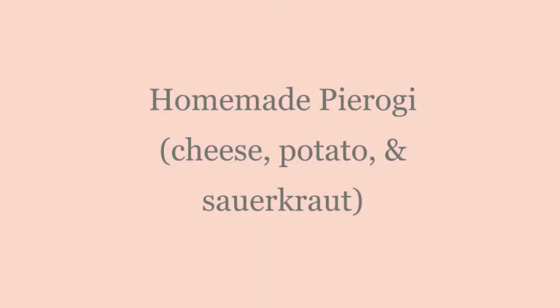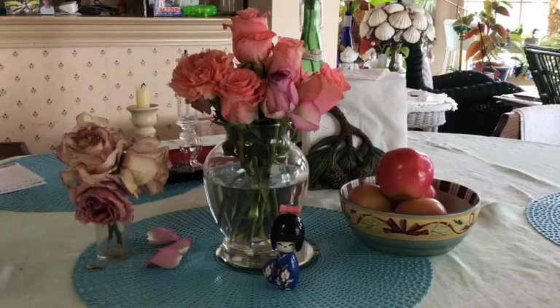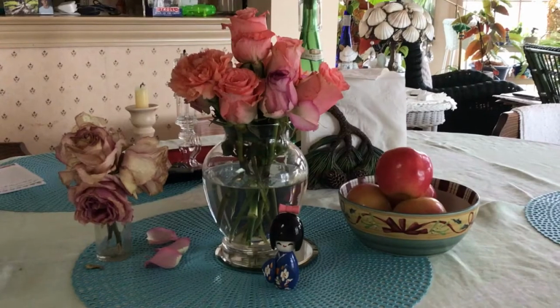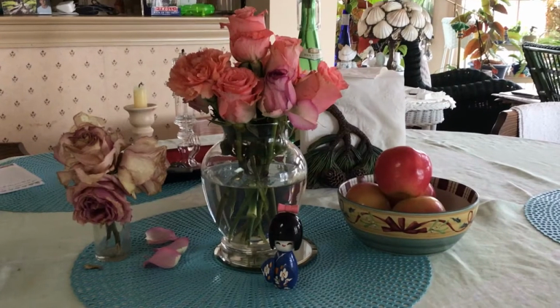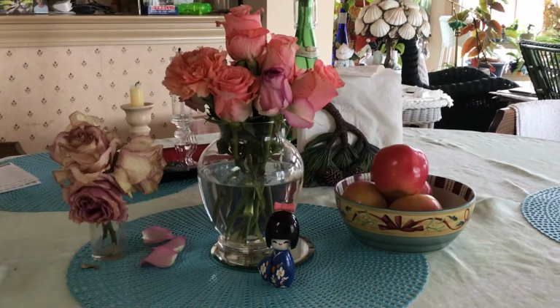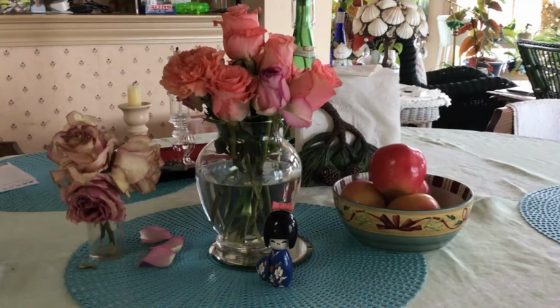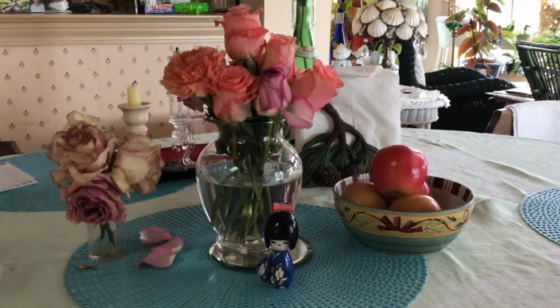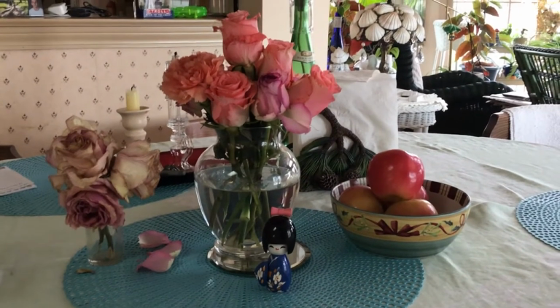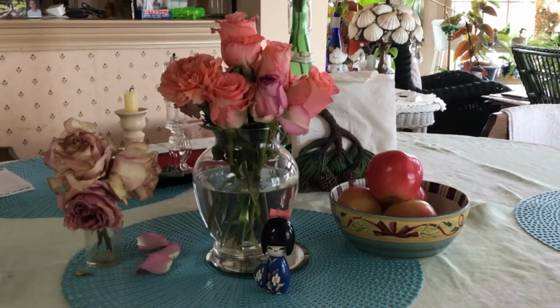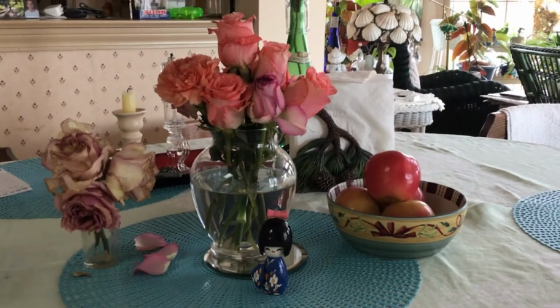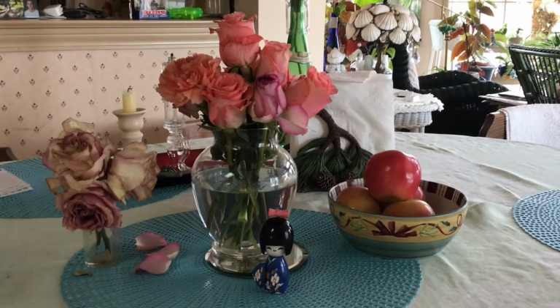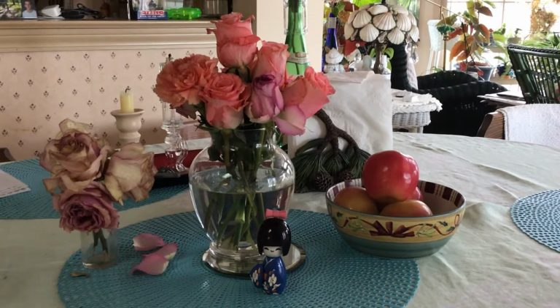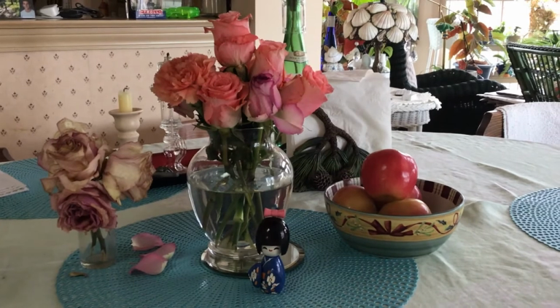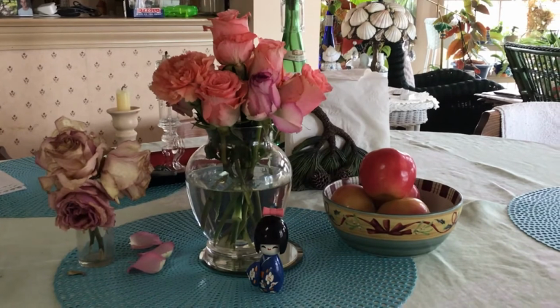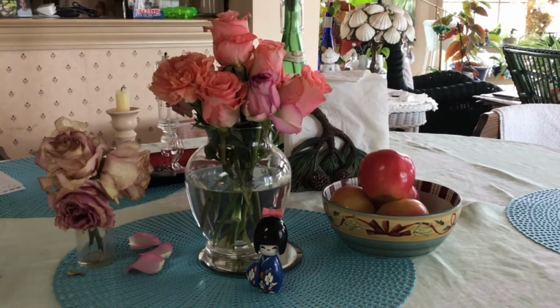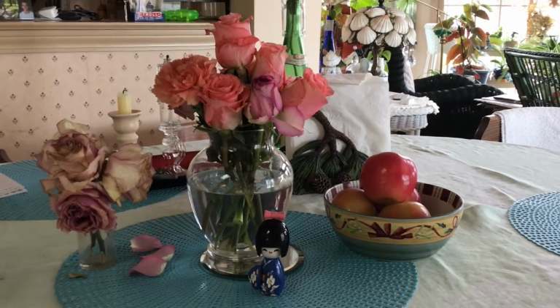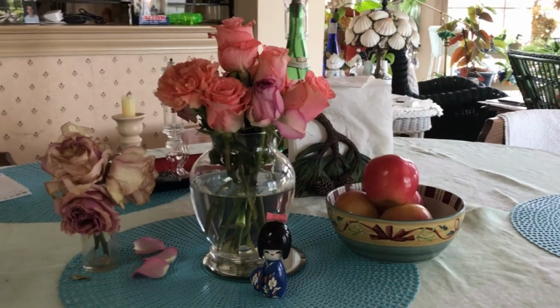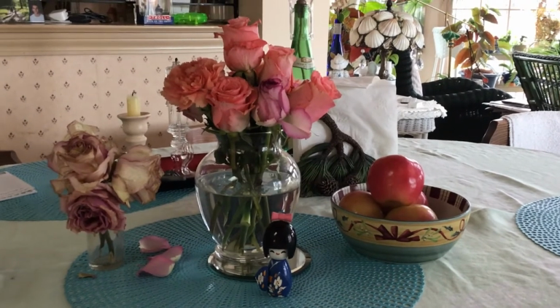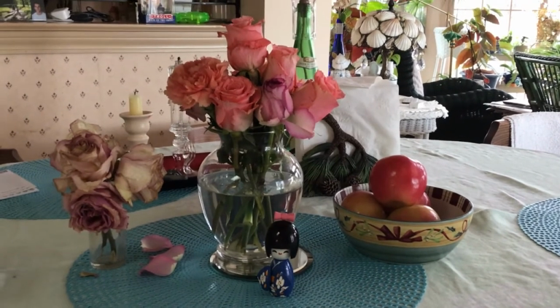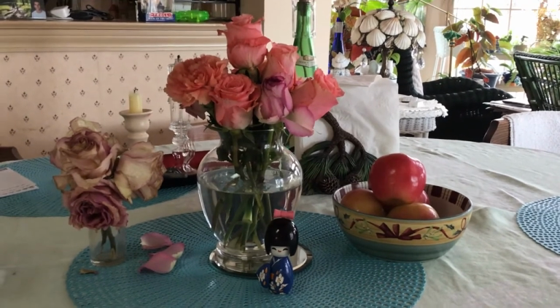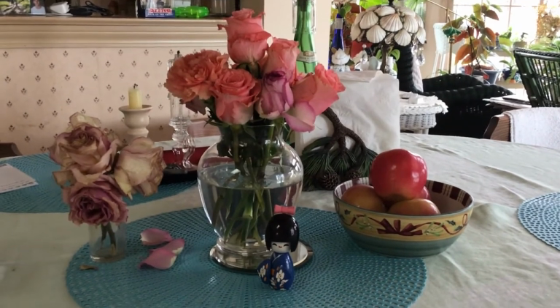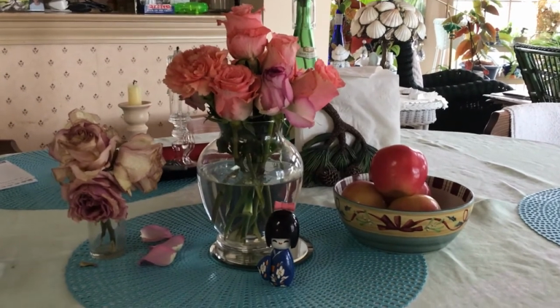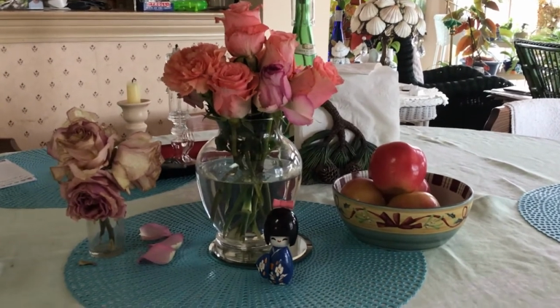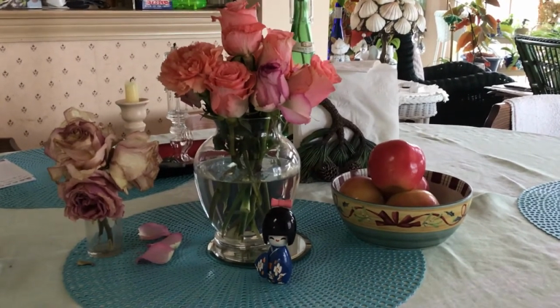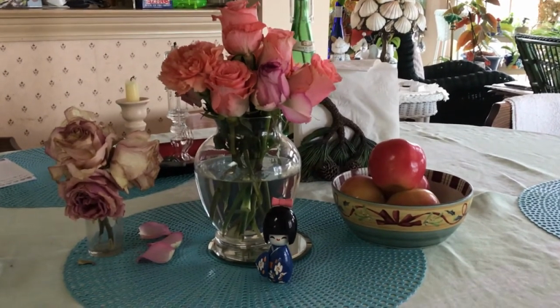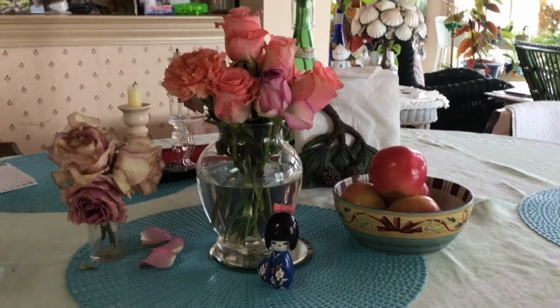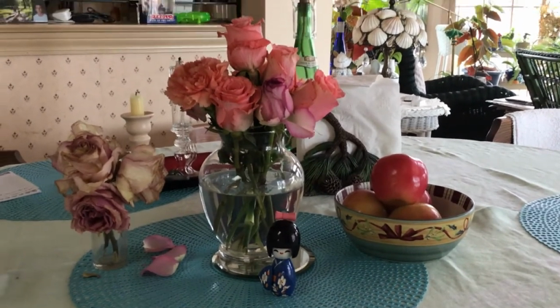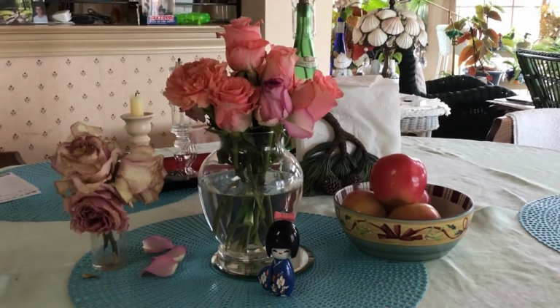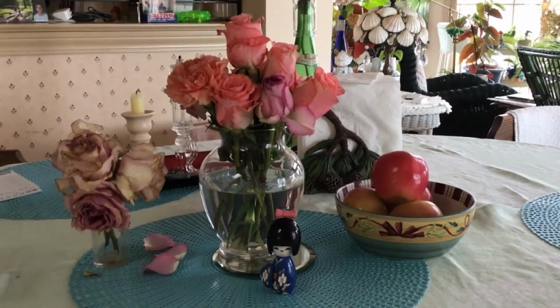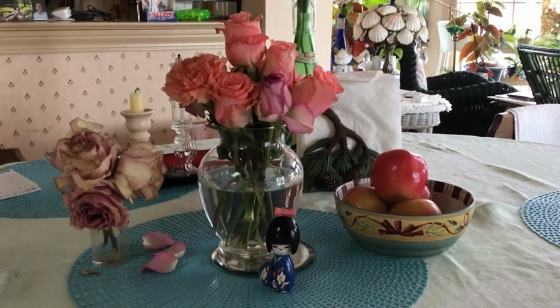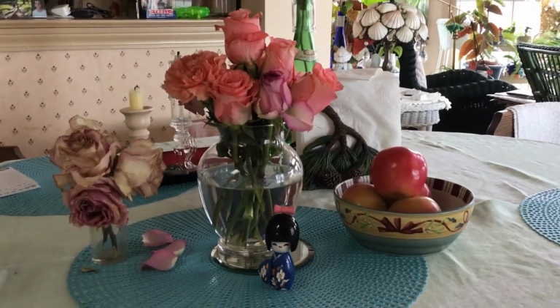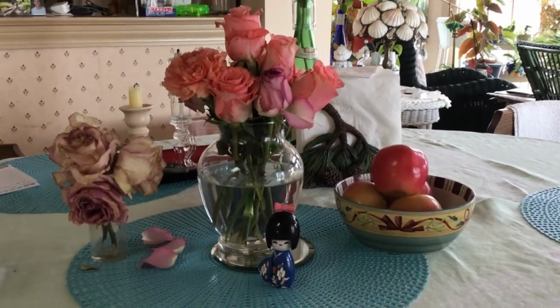Welcome to my kitchen. I'm so happy you came to join me because today we're going to be making pierogies.